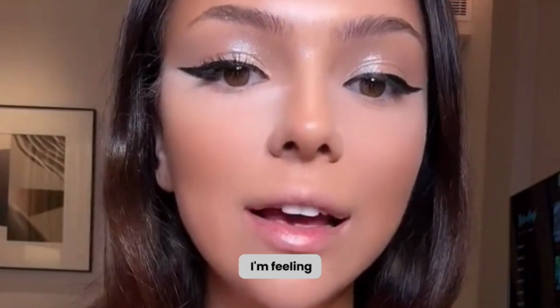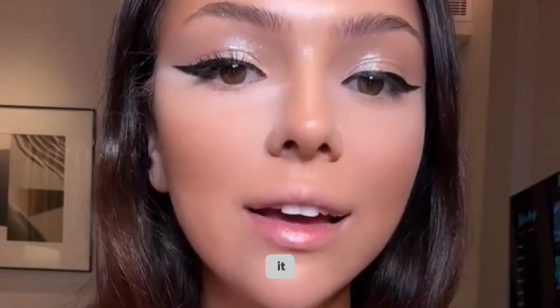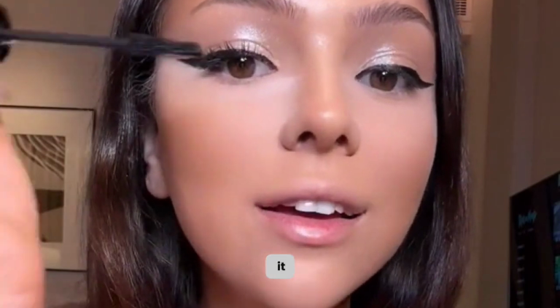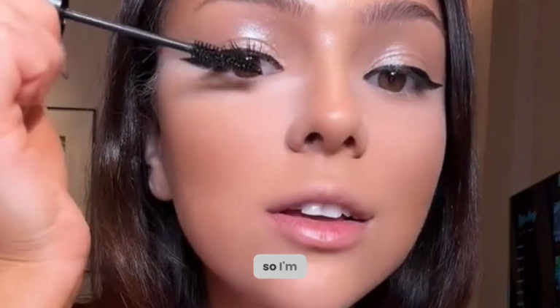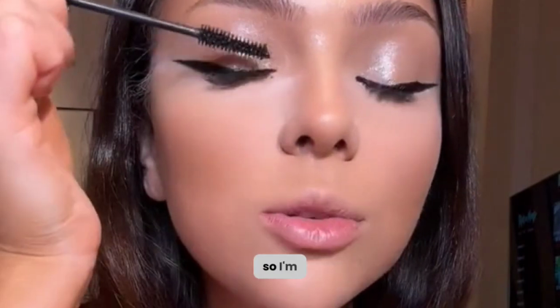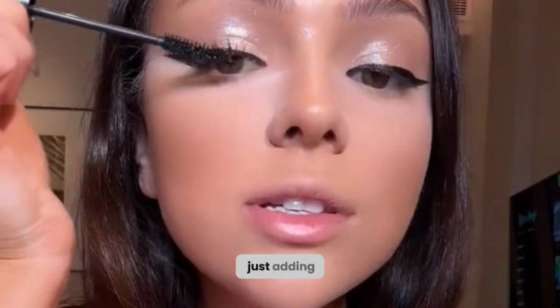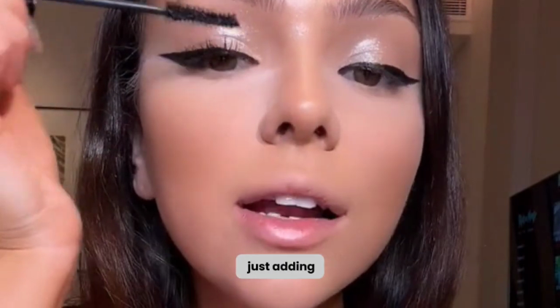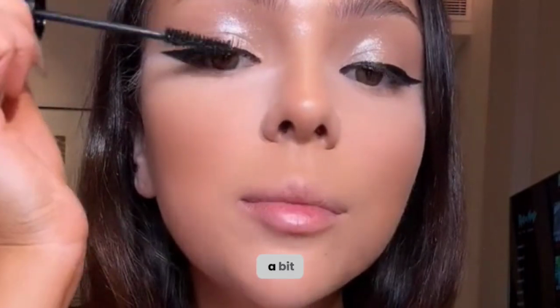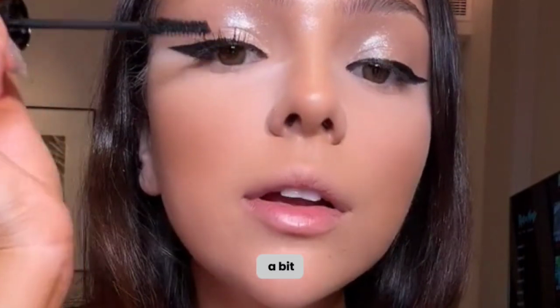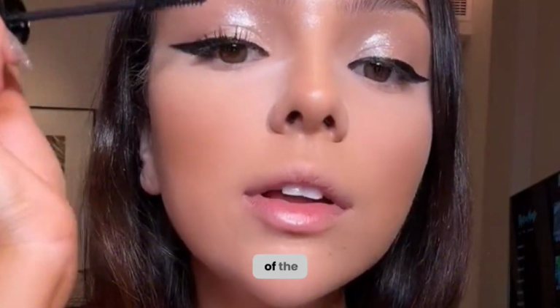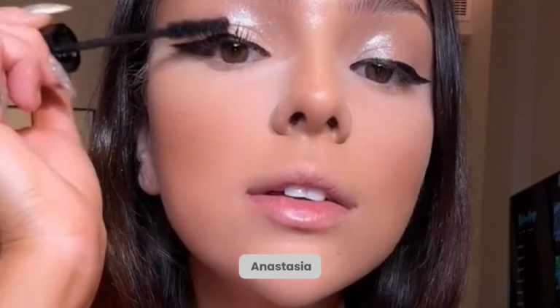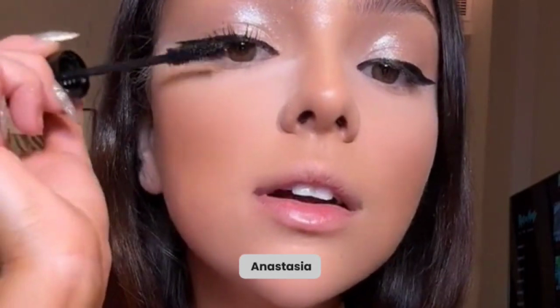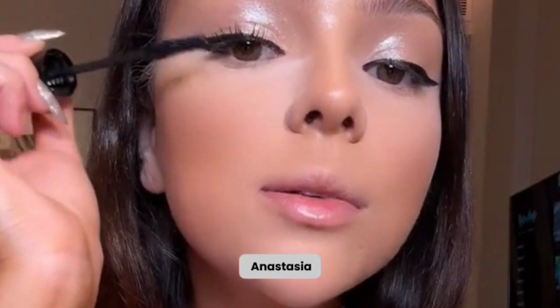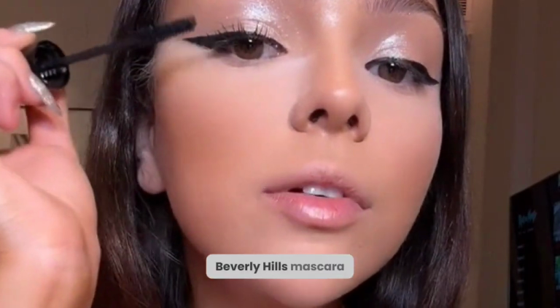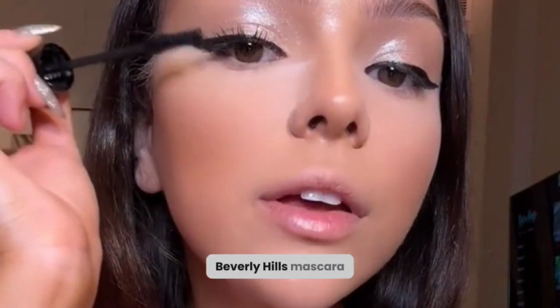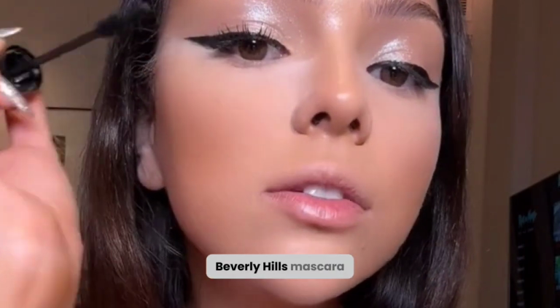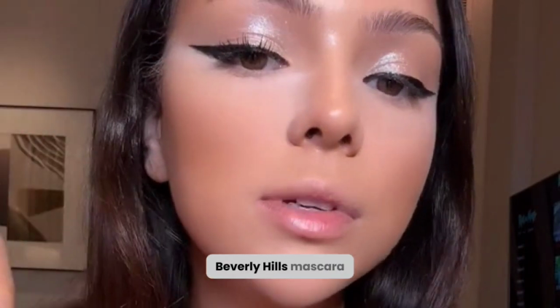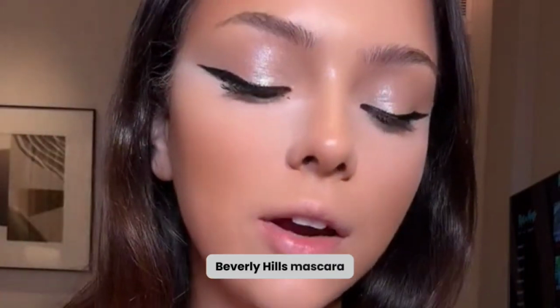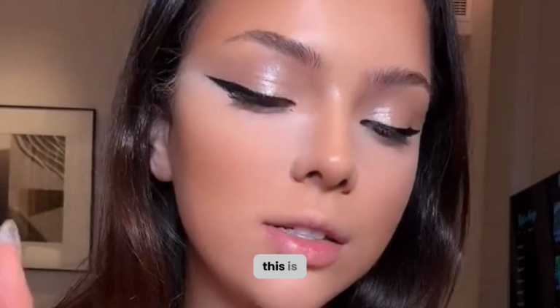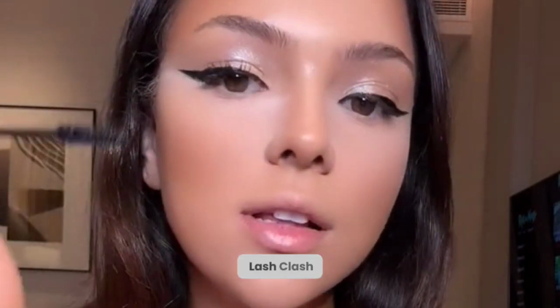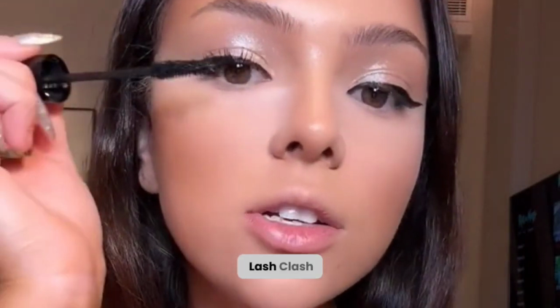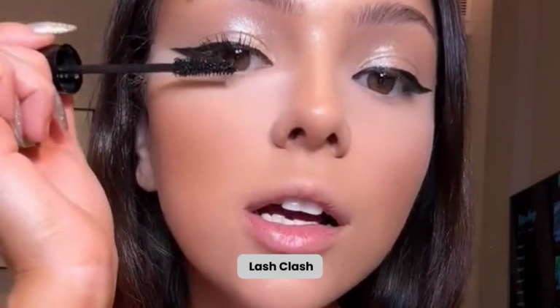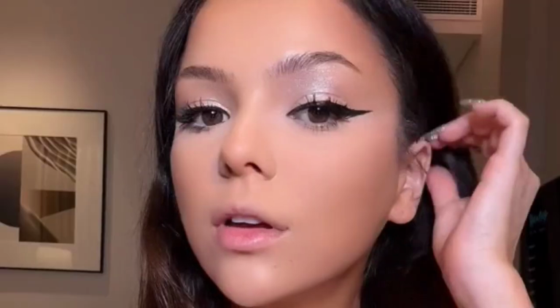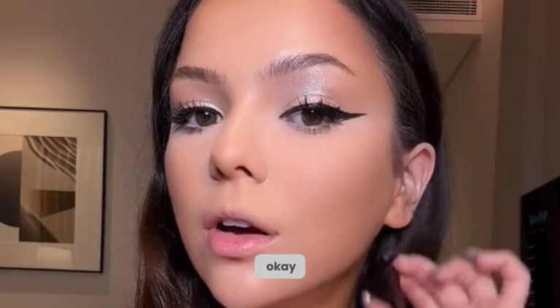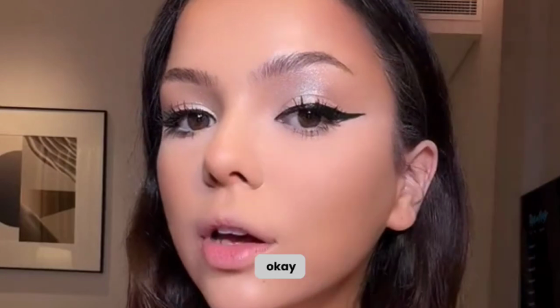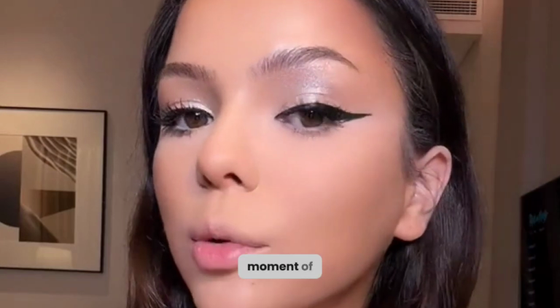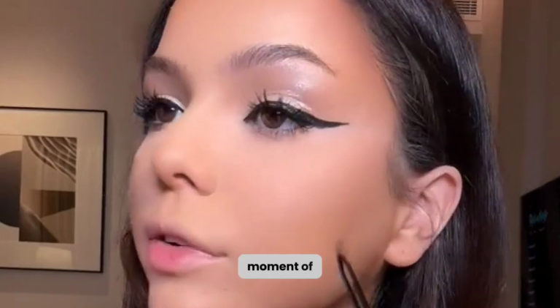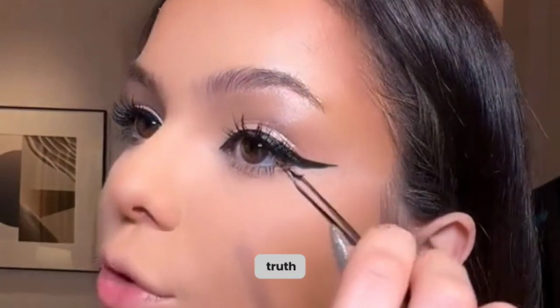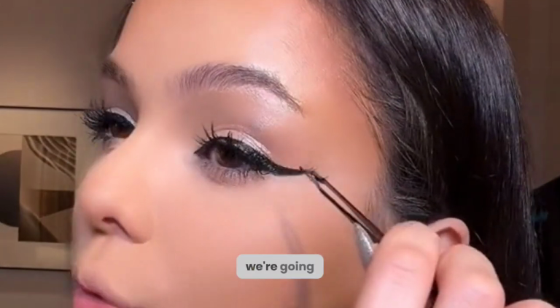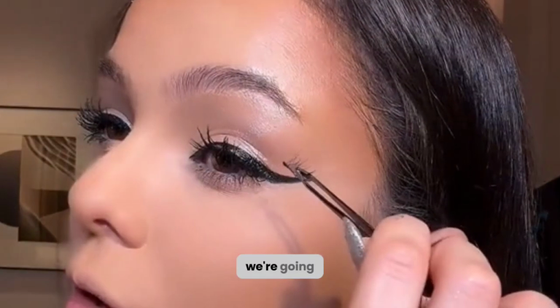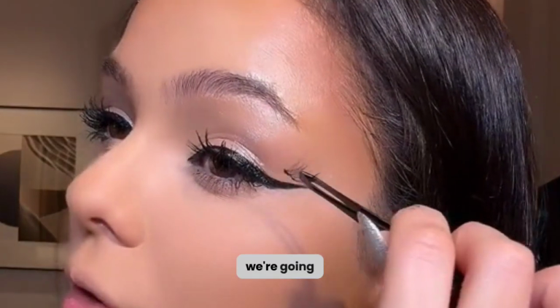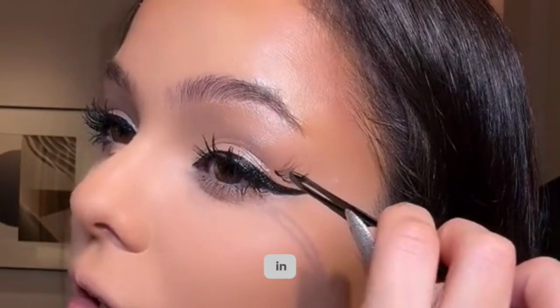I normally never wear fake eyelashes but today I'm feeling it, so I'm just adding a bit of that Anastasia Beverly Hills mascara — this is lash cut. Okay, moment of truth, we're going in.